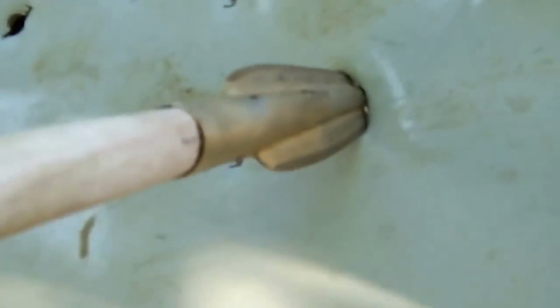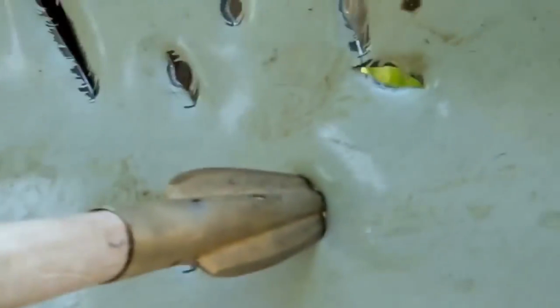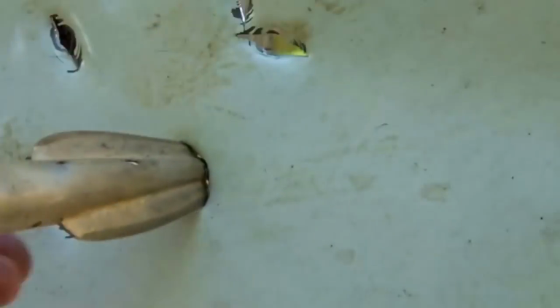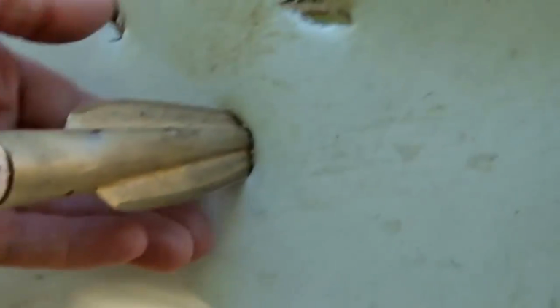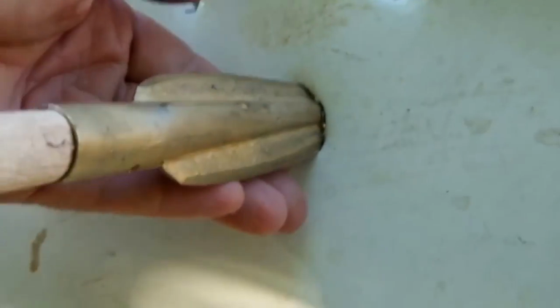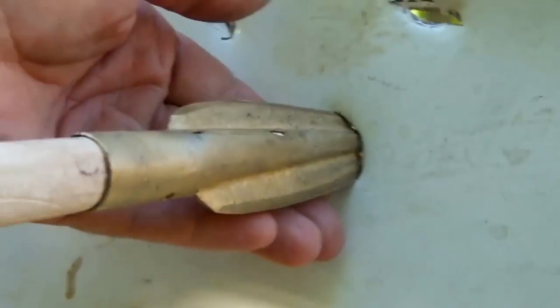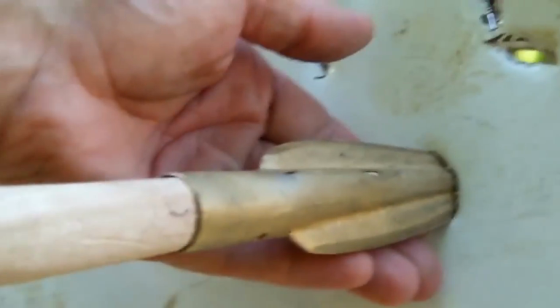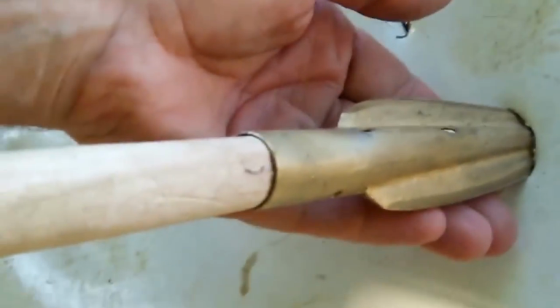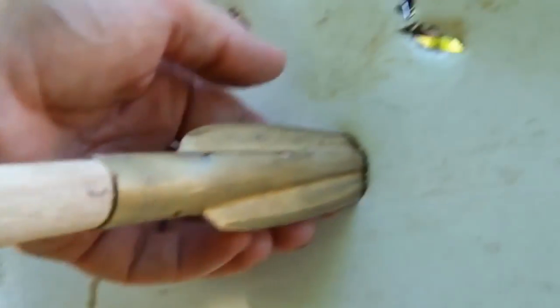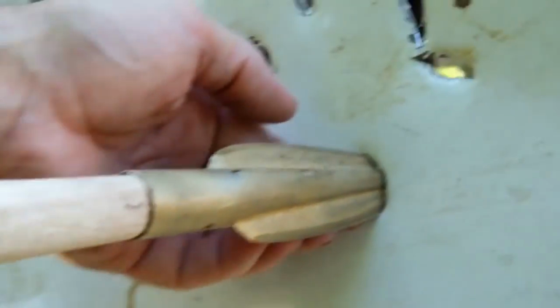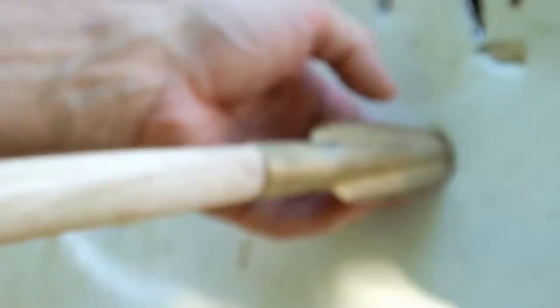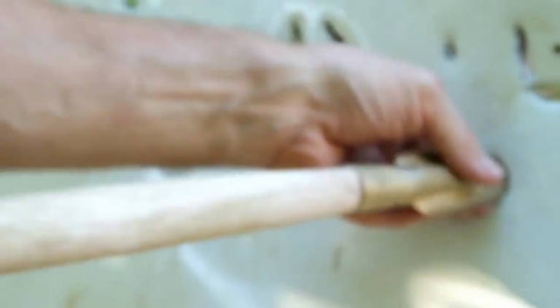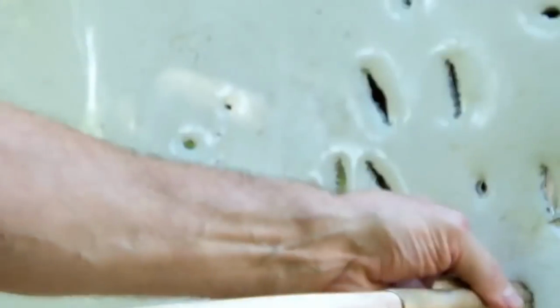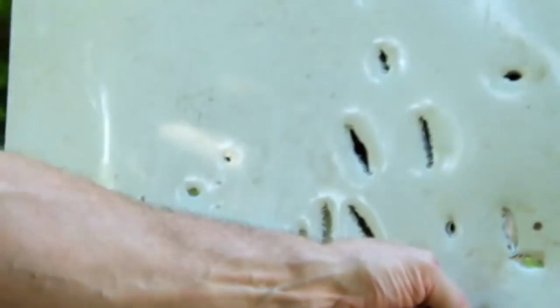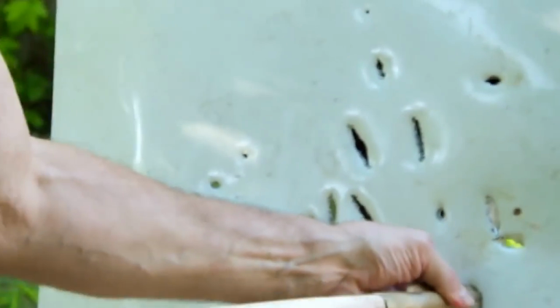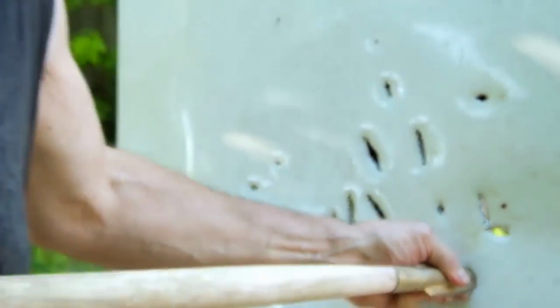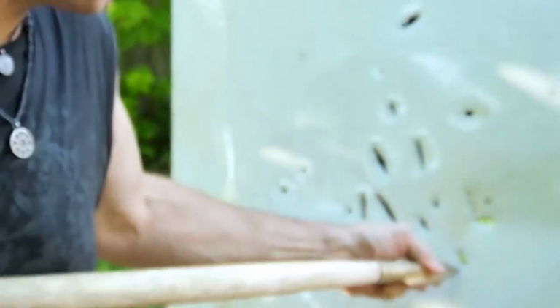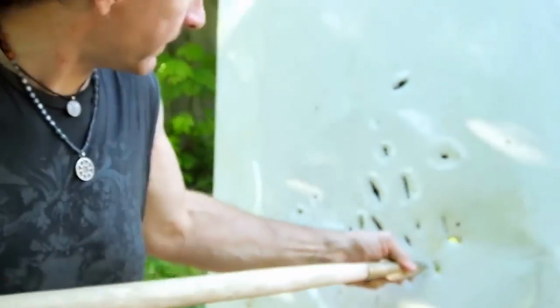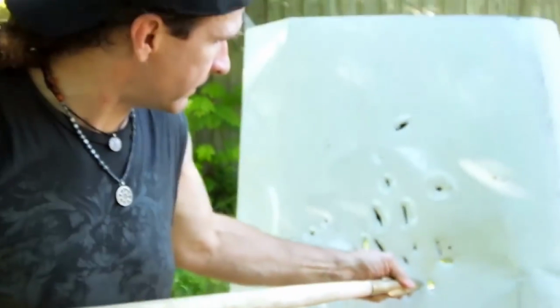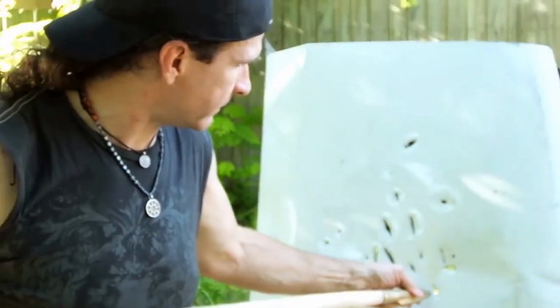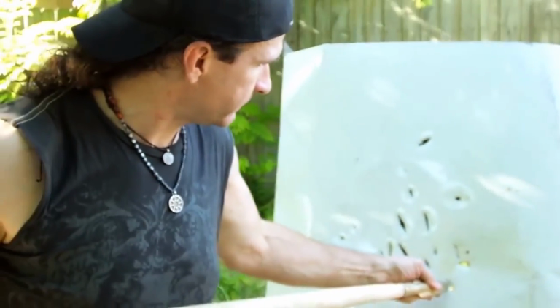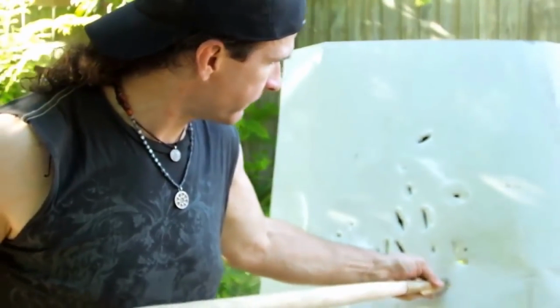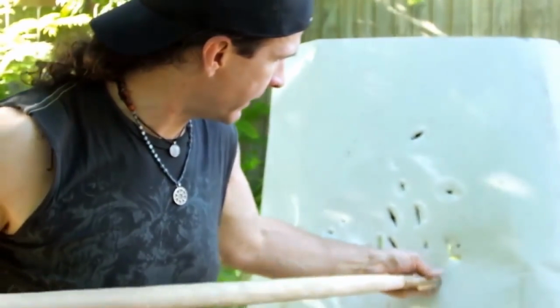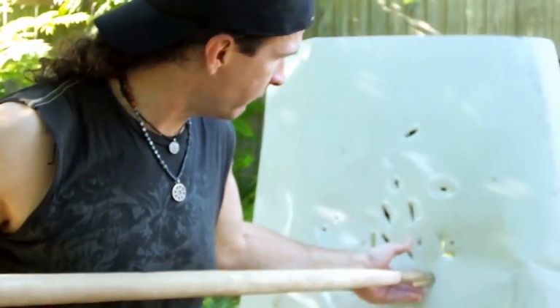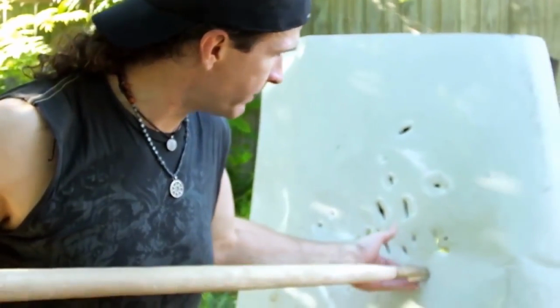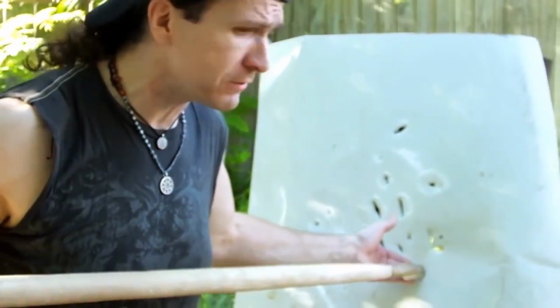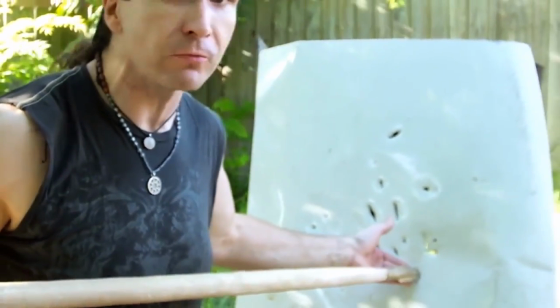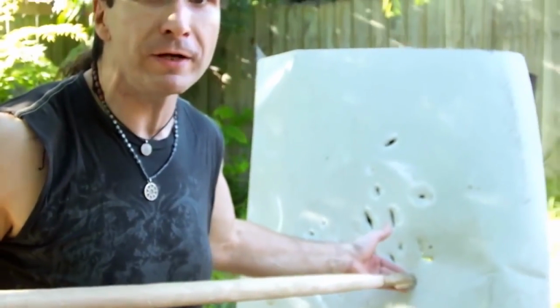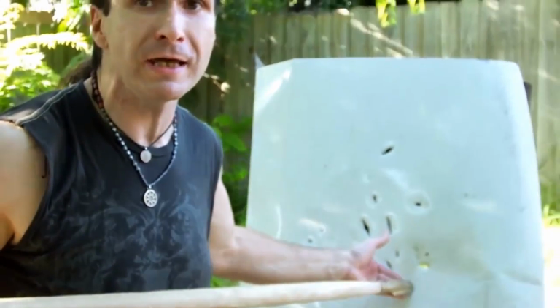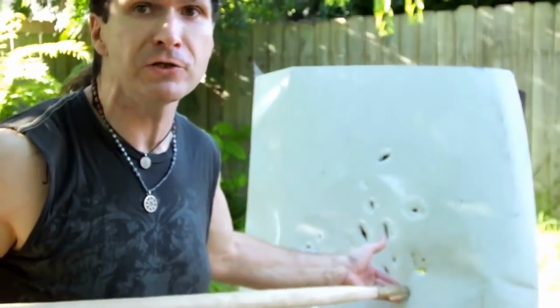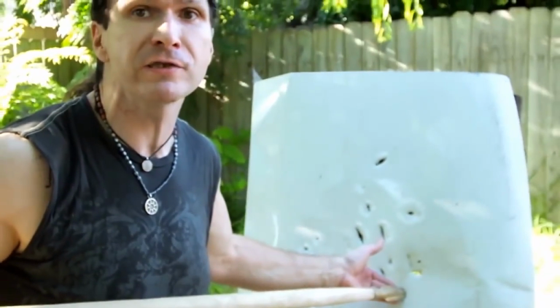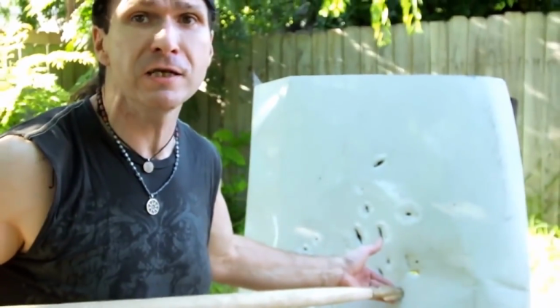That's my throwing slide technique. And we pierced 20 gauge steel.